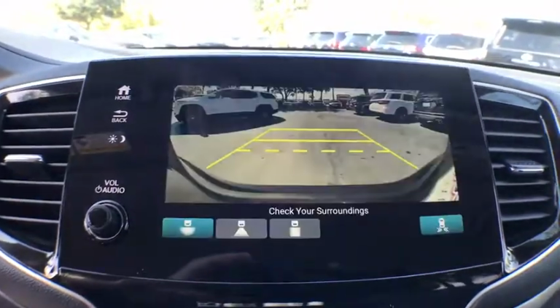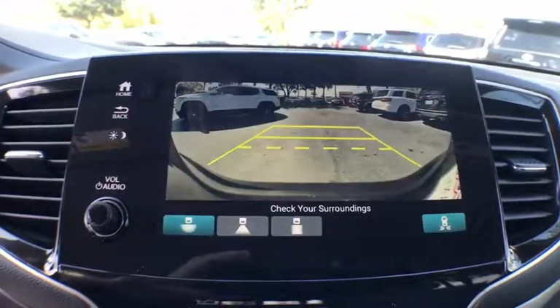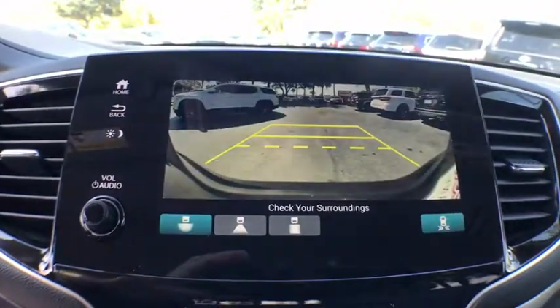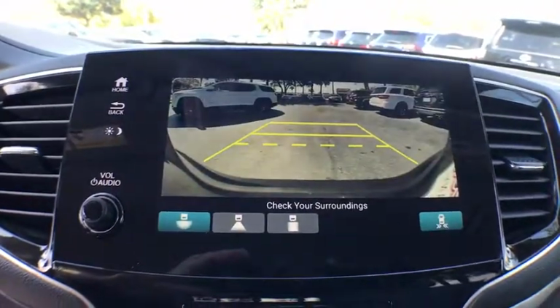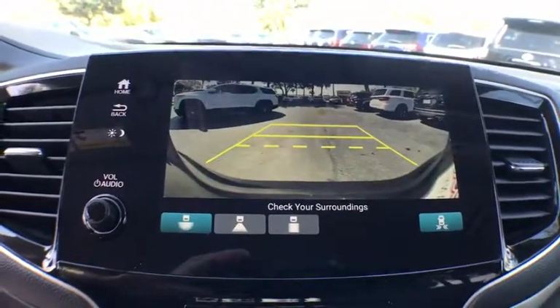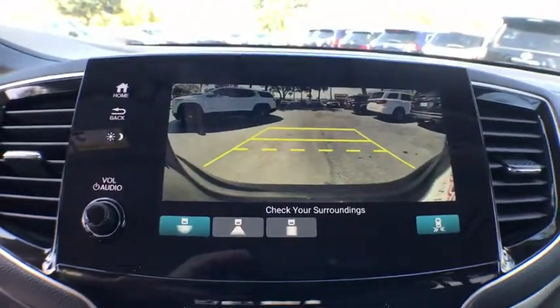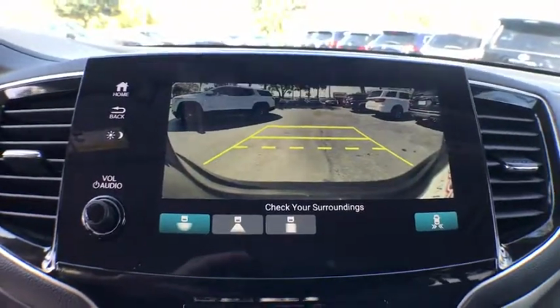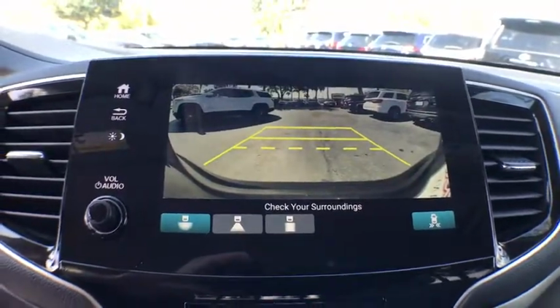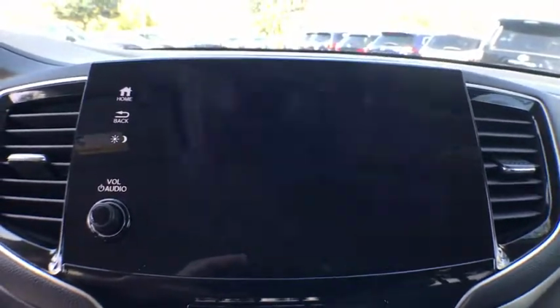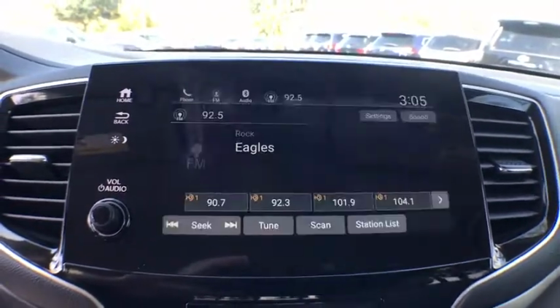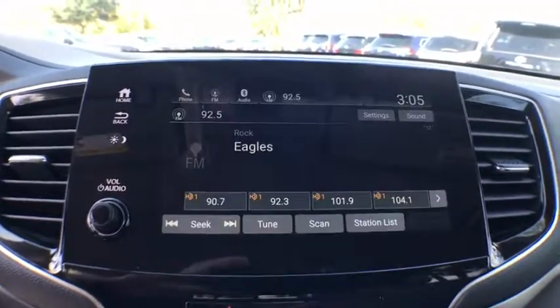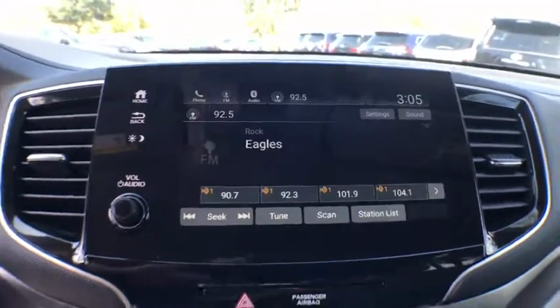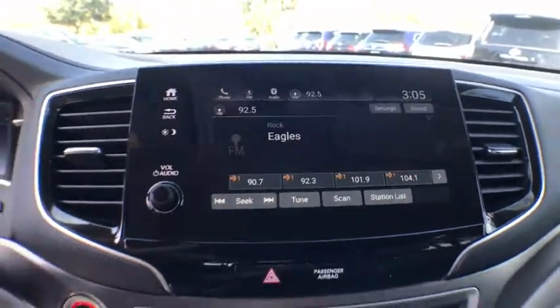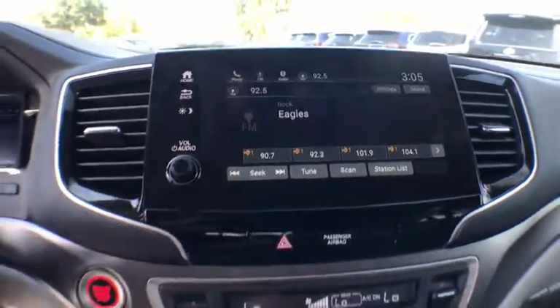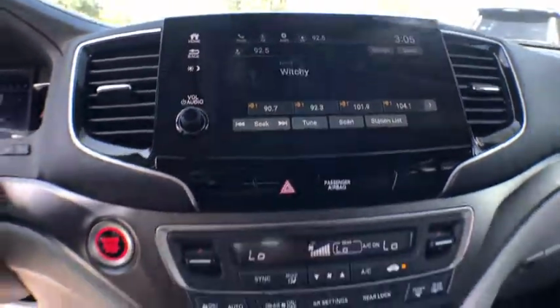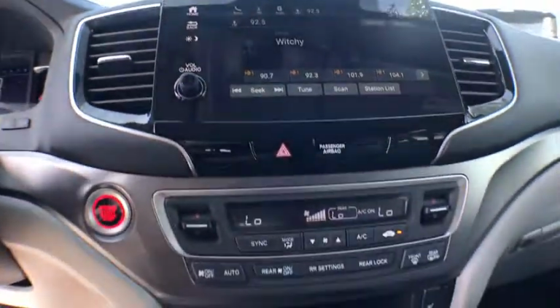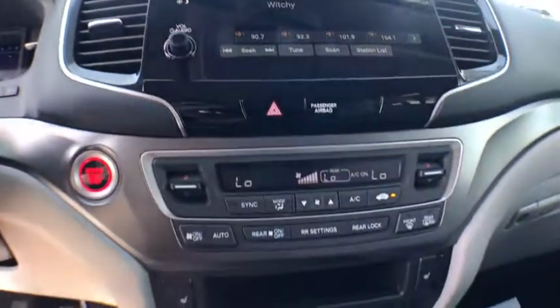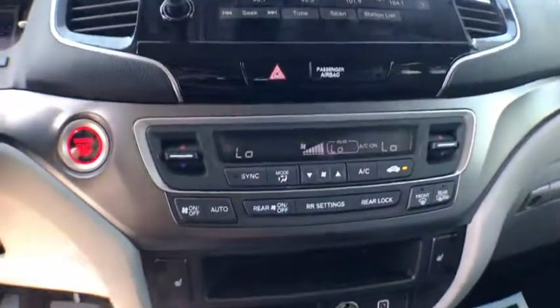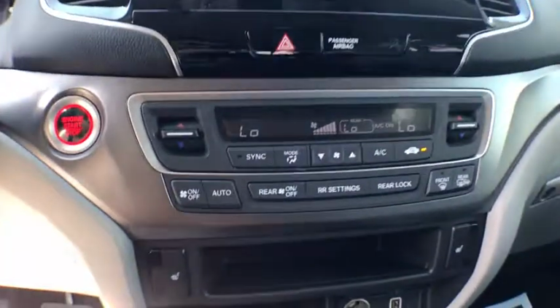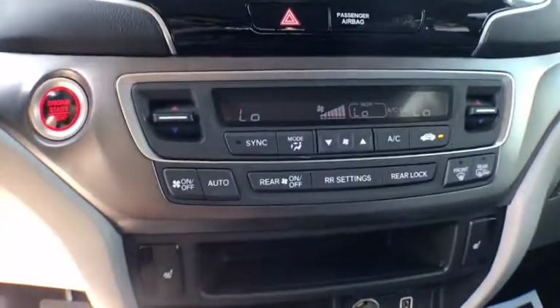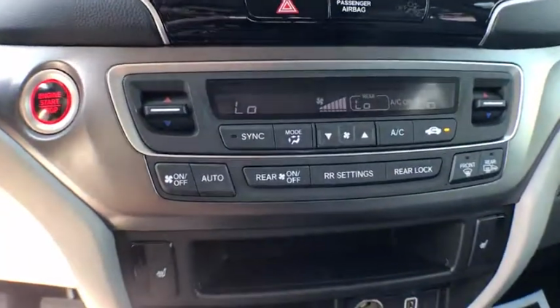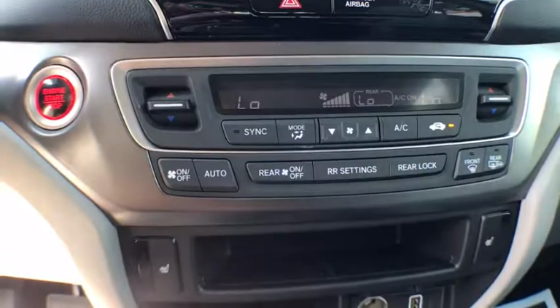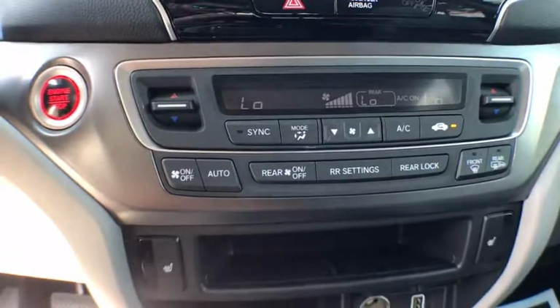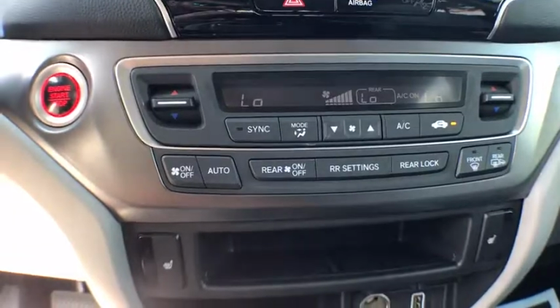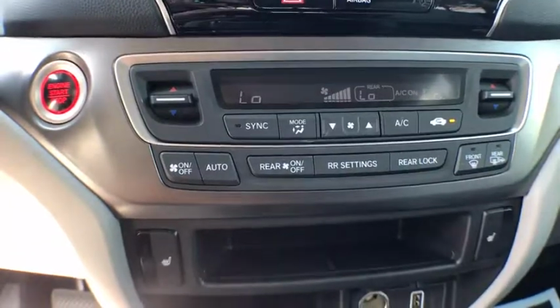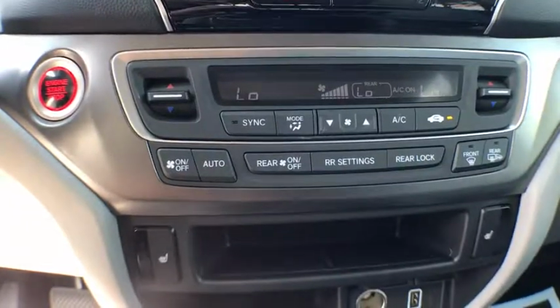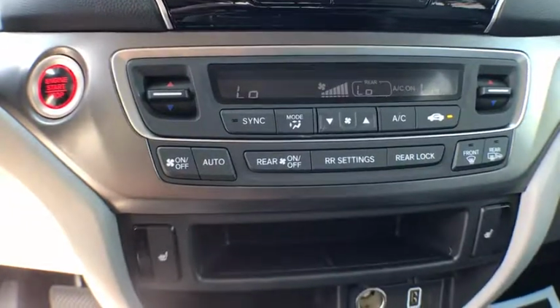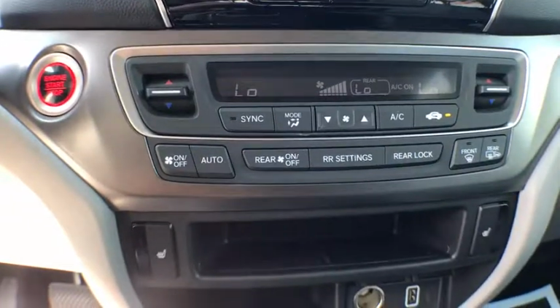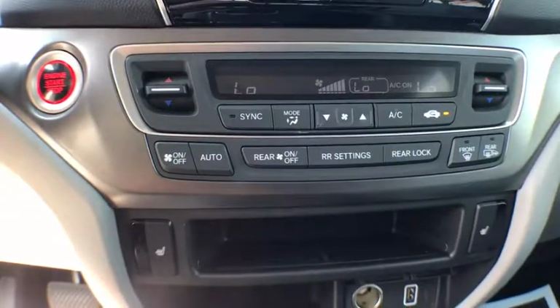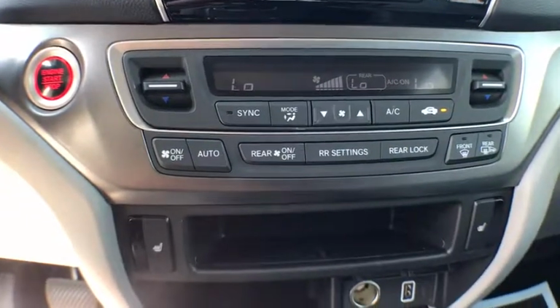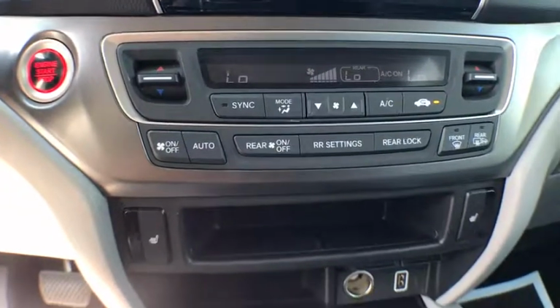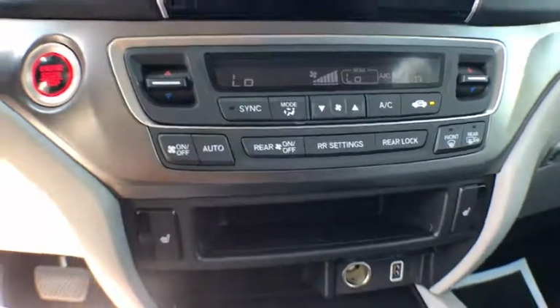Tachometer, power mirrors, rear view camera, tinted glass, vanity mirrors, heated mirrors.